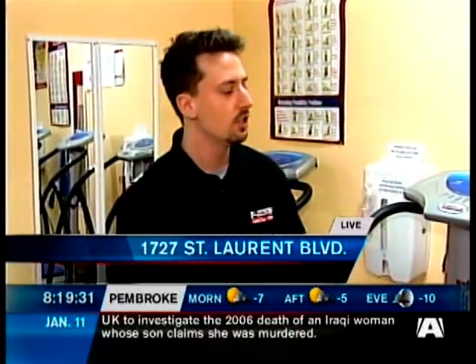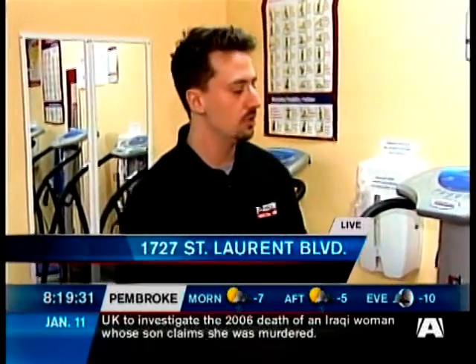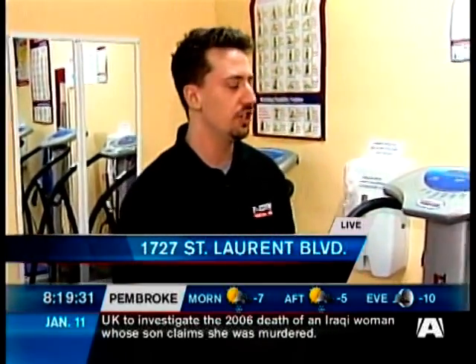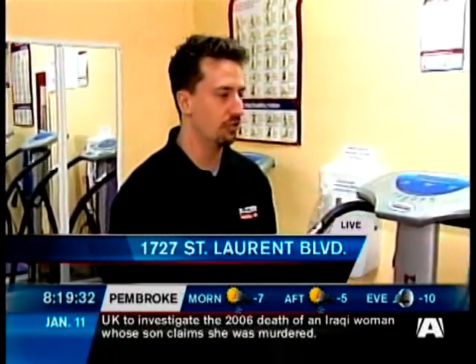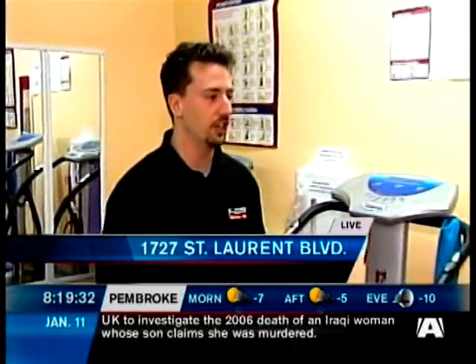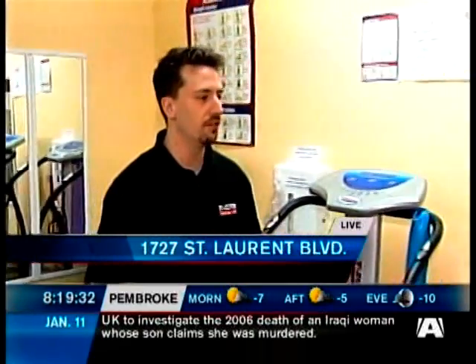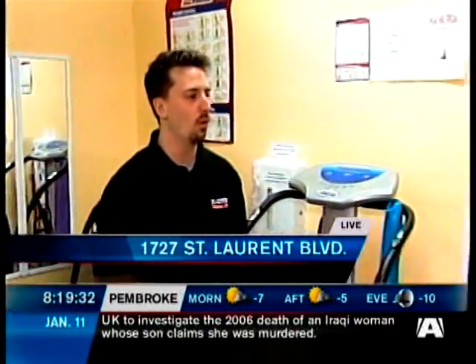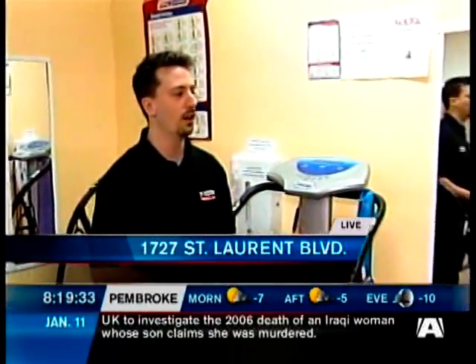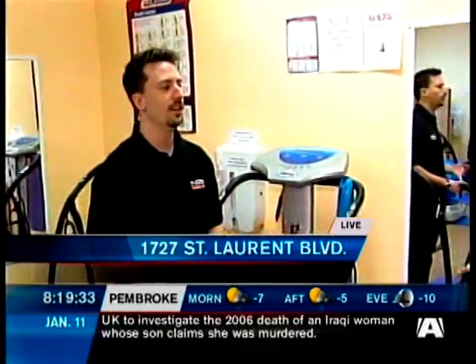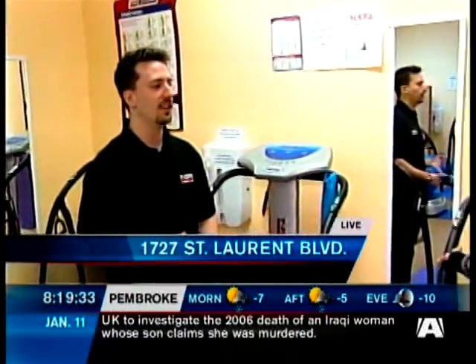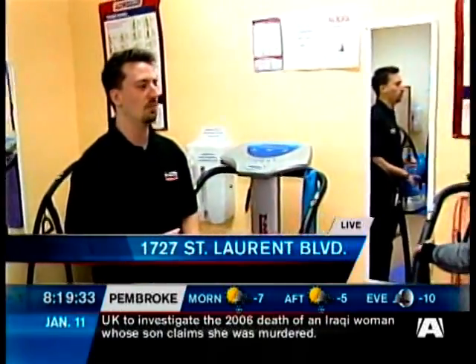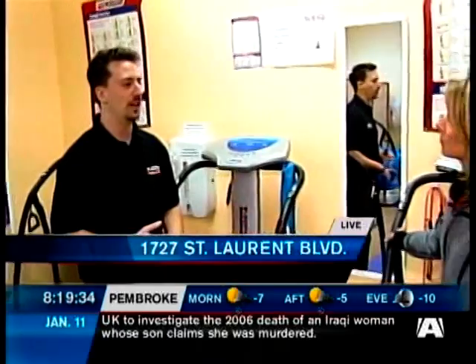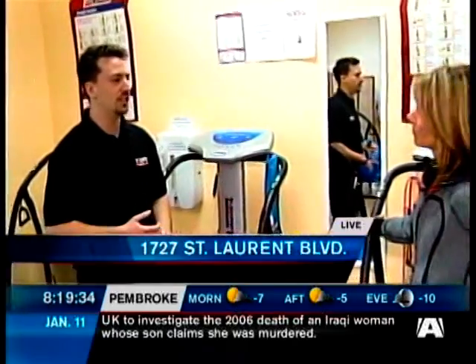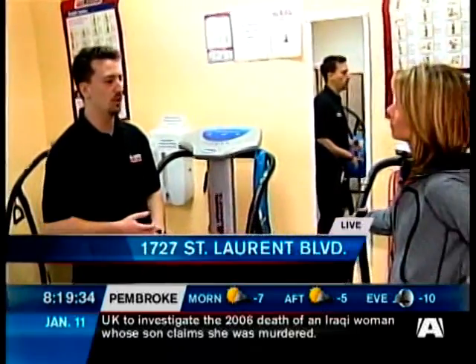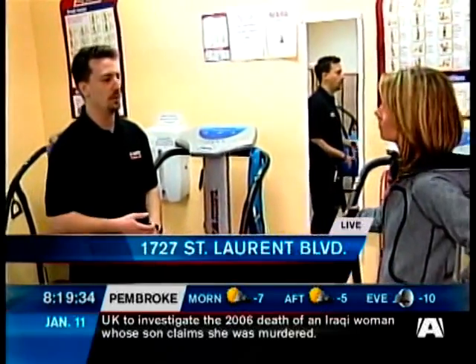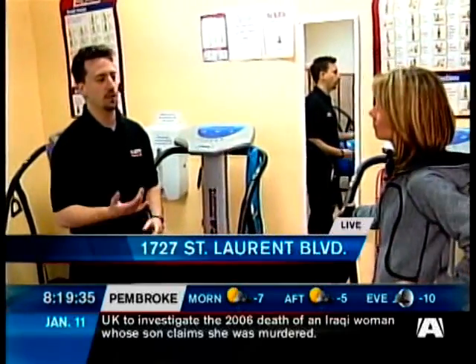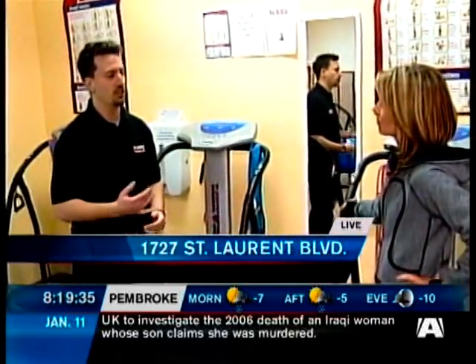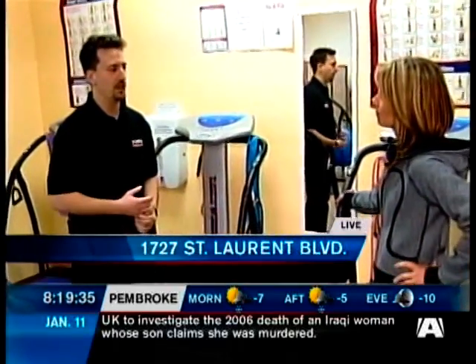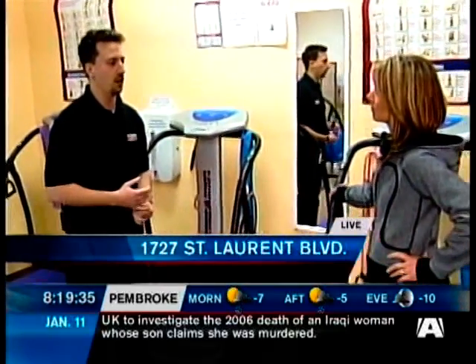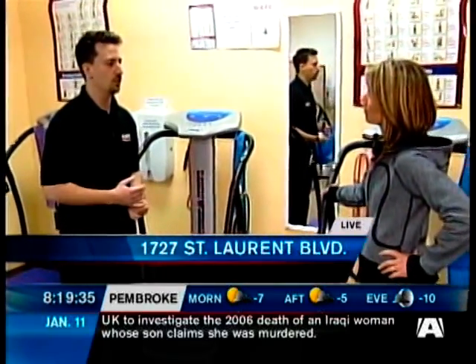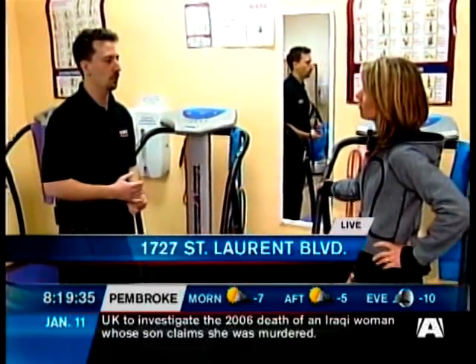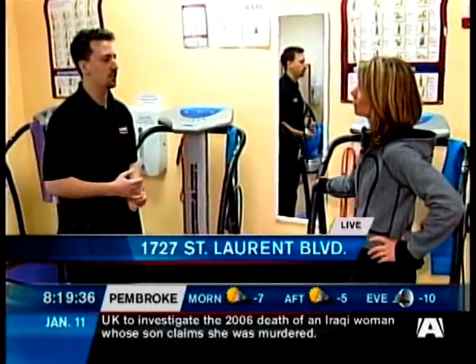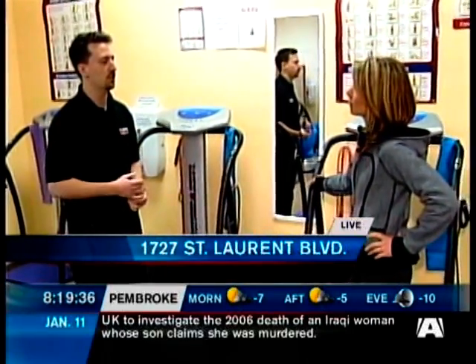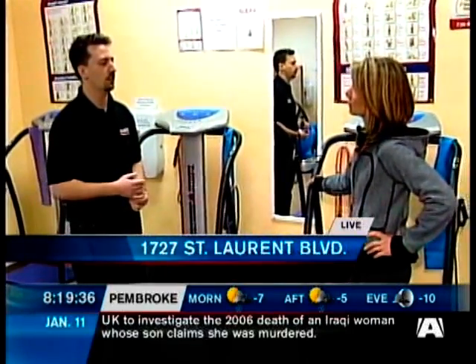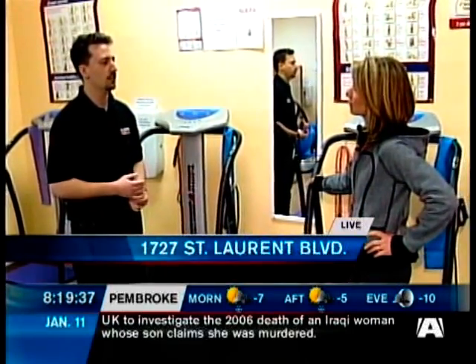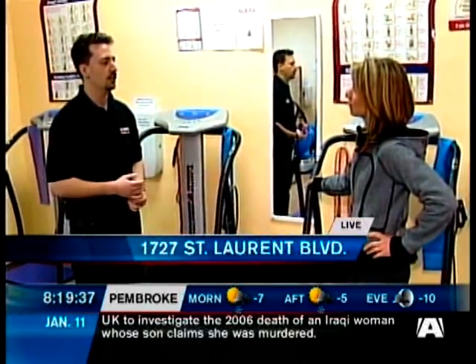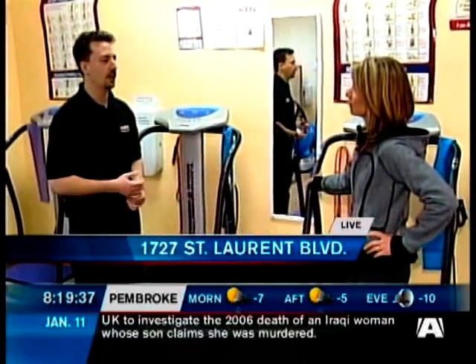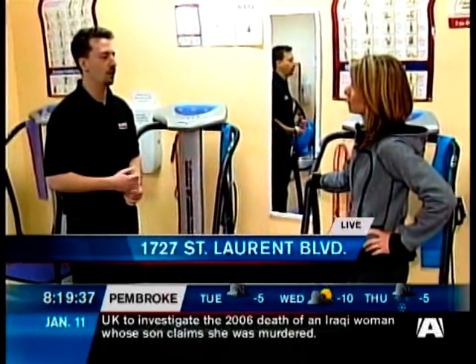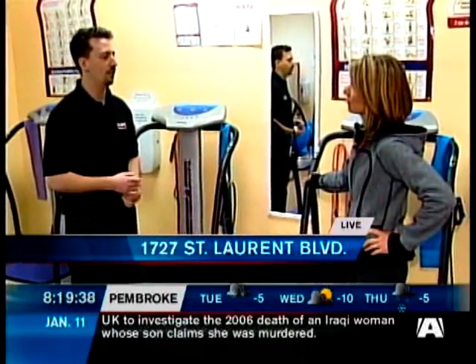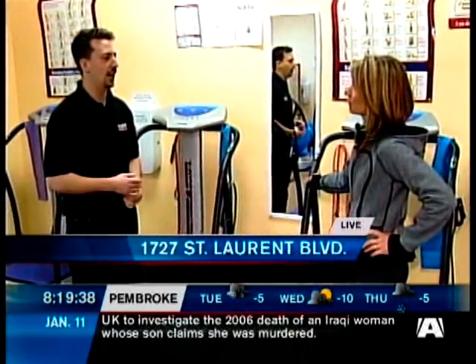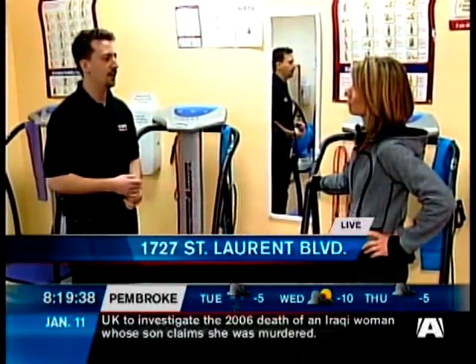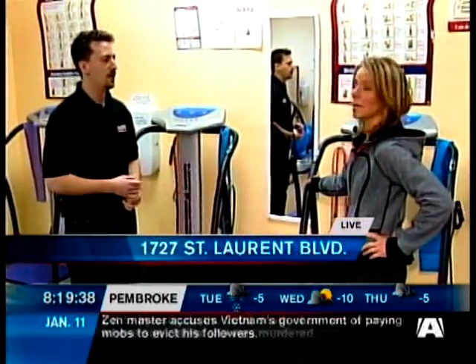These machines are really good for bone density as well — people with osteopenia or osteoporosis concerns. It's great for that.